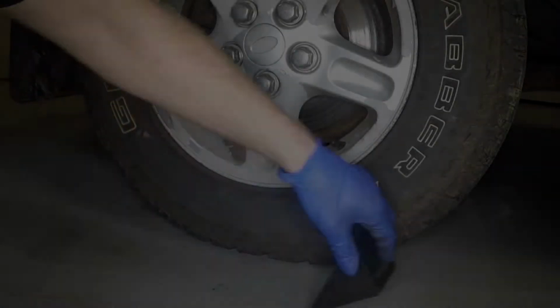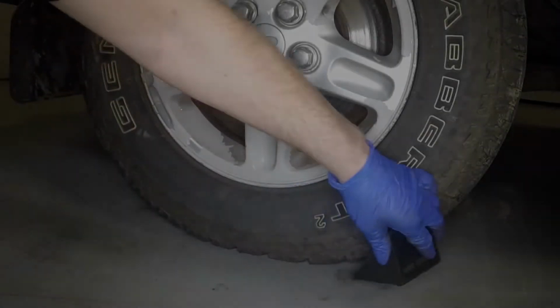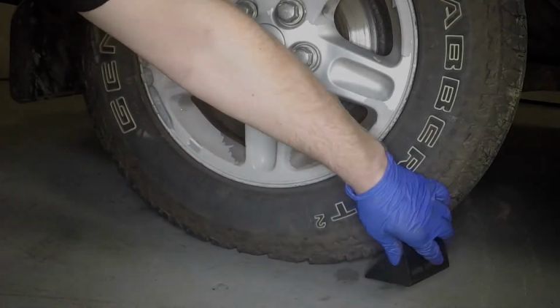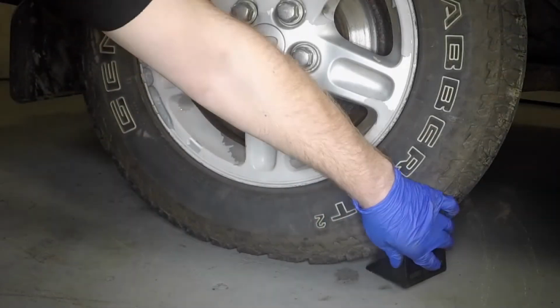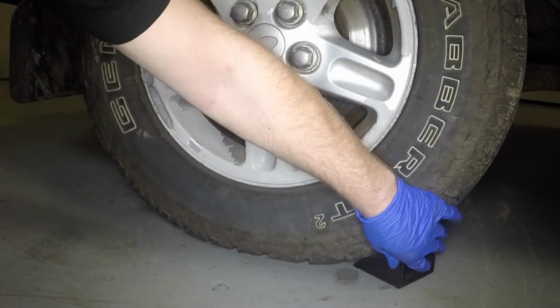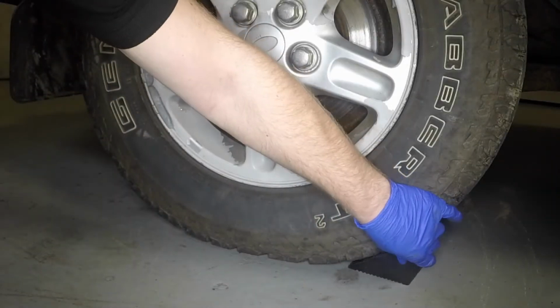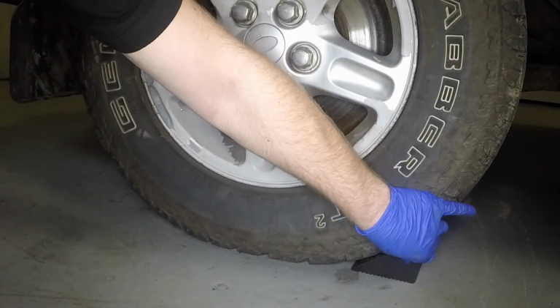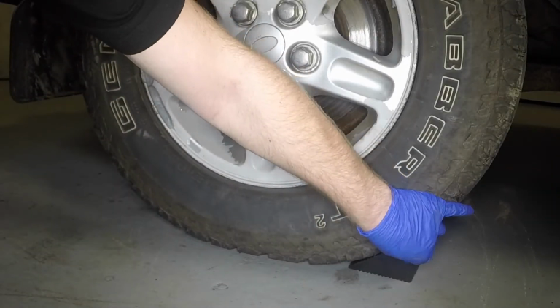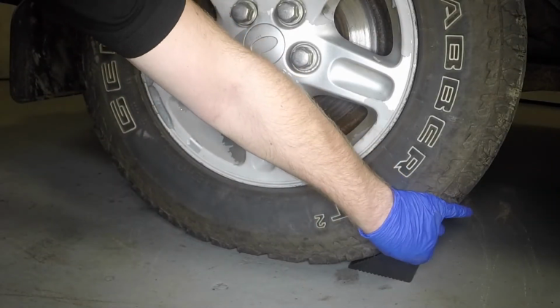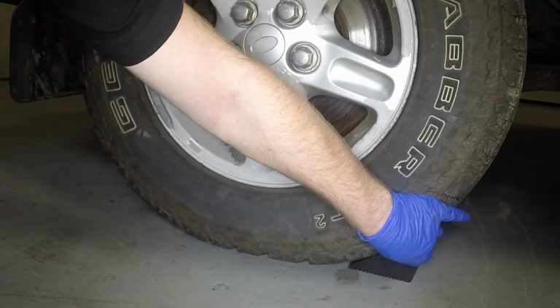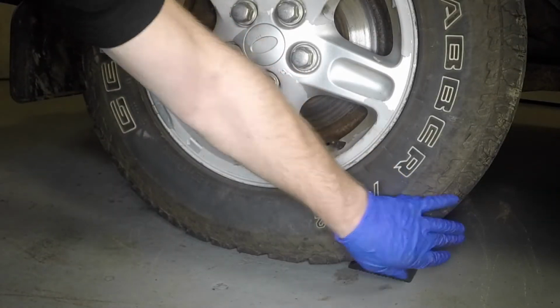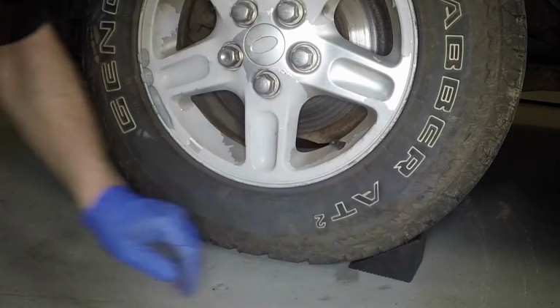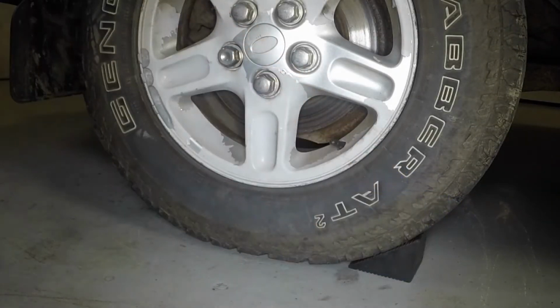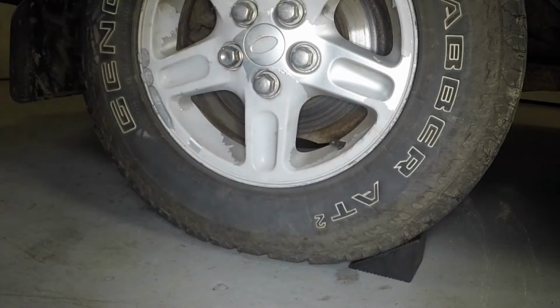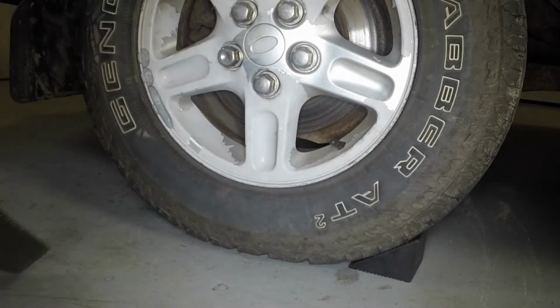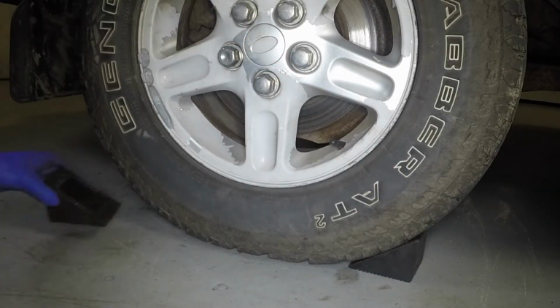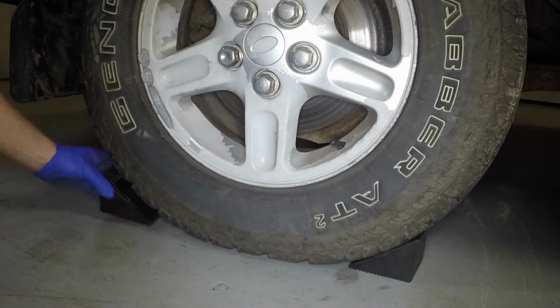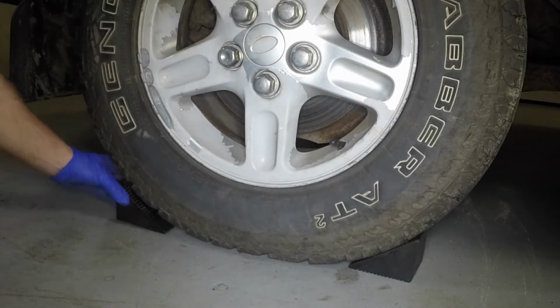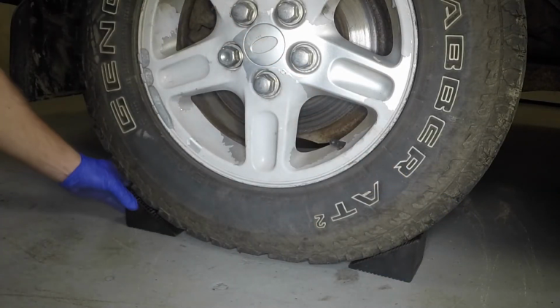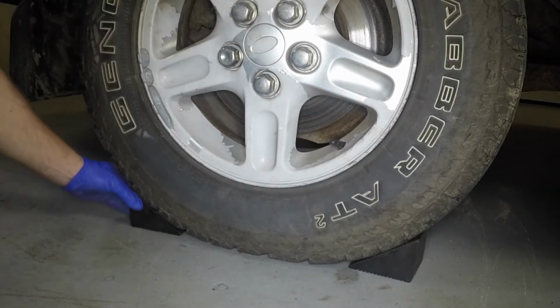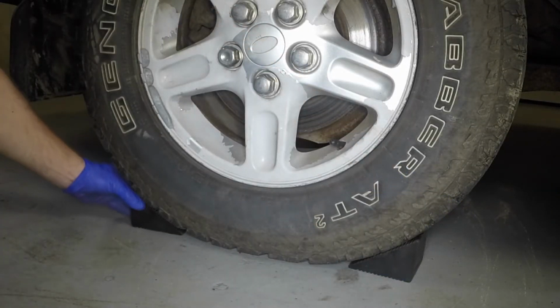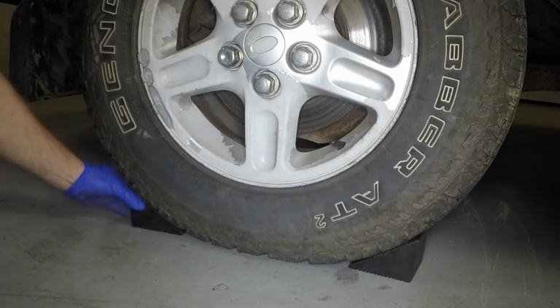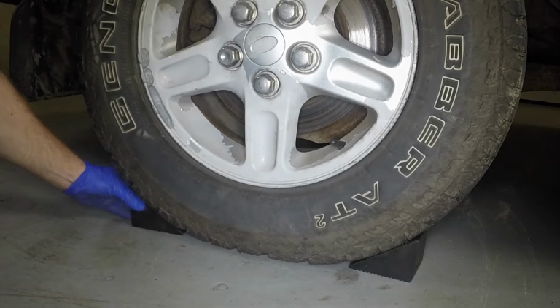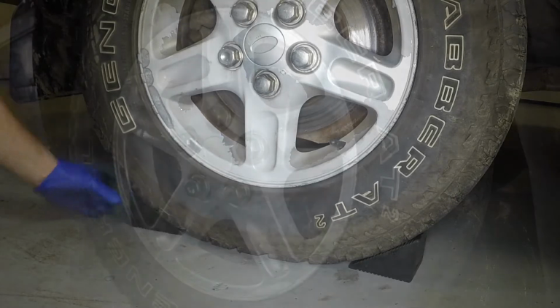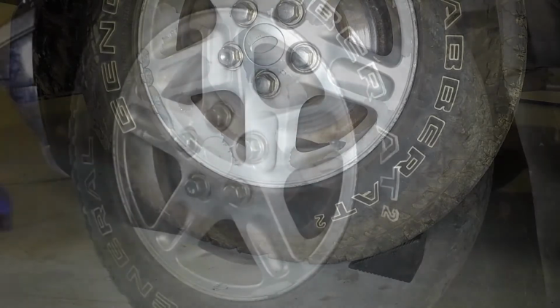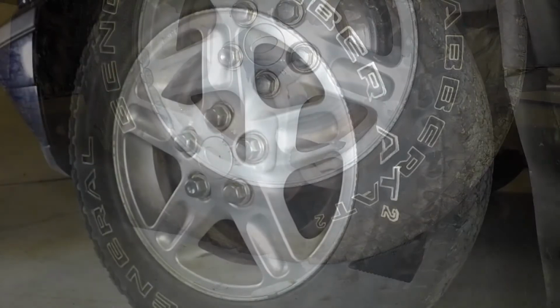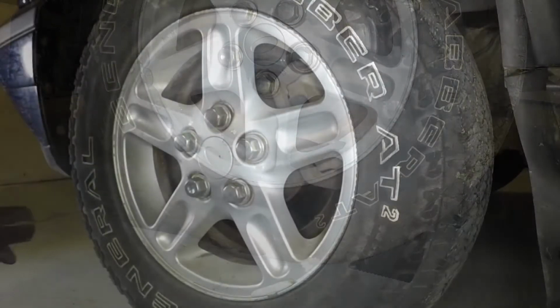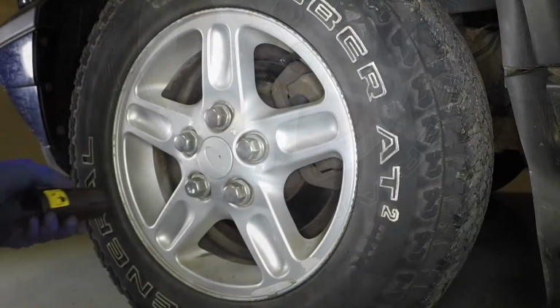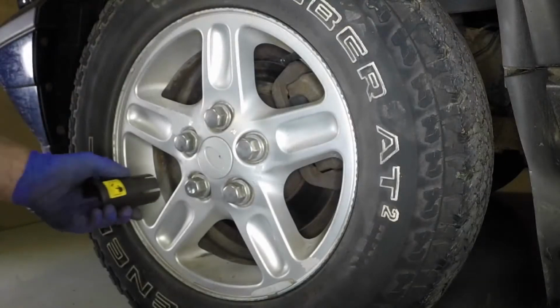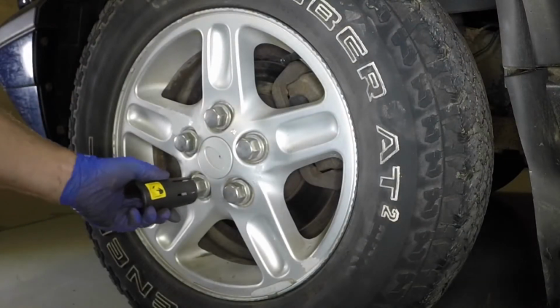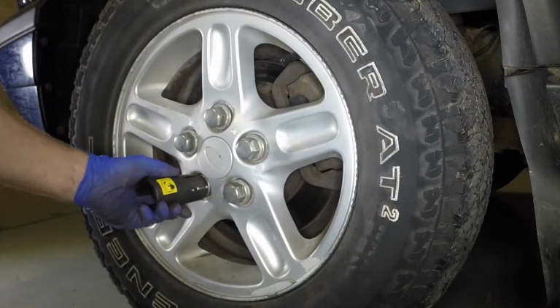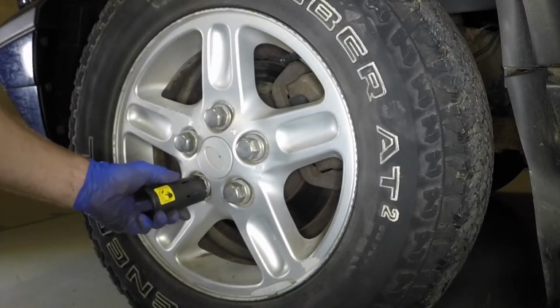Place chocks each side of the rear wheel, diagonally opposite the wheel to be removed.